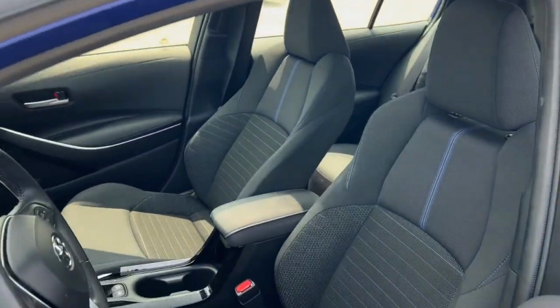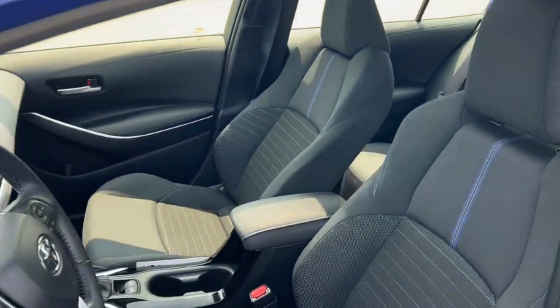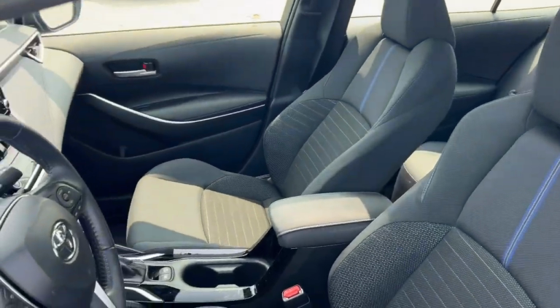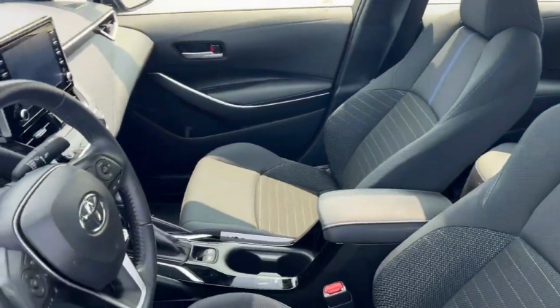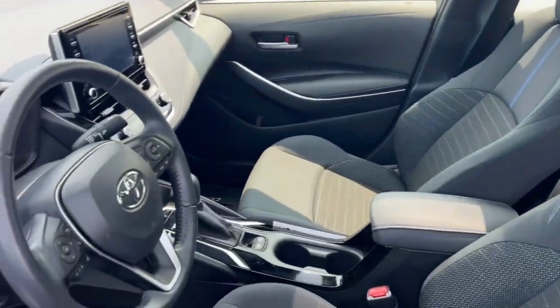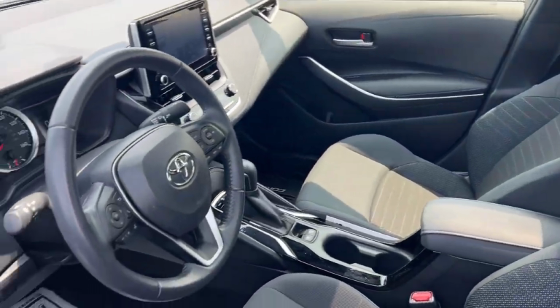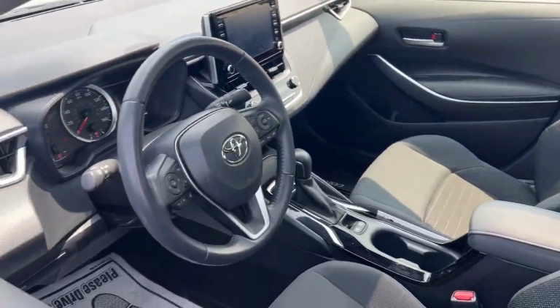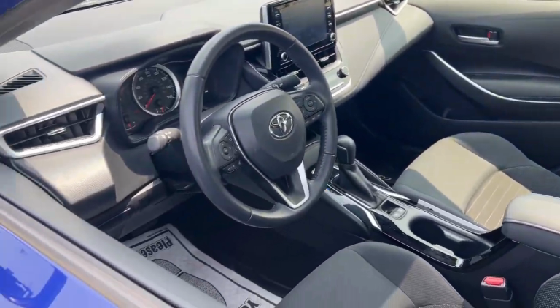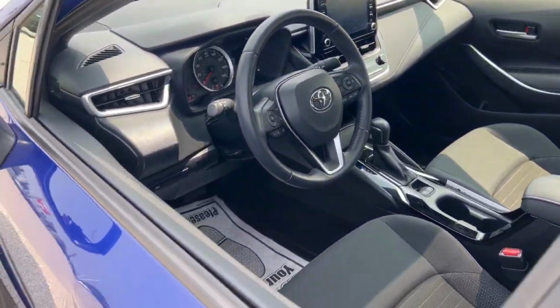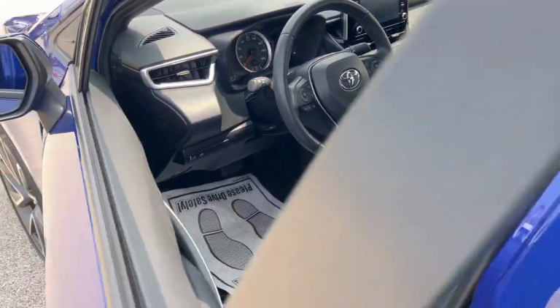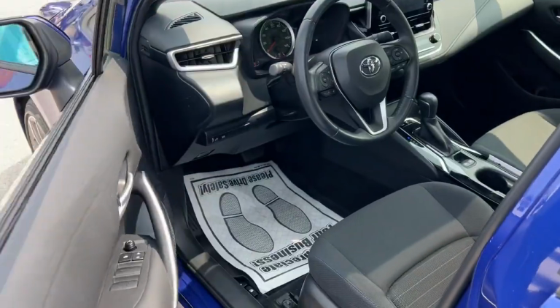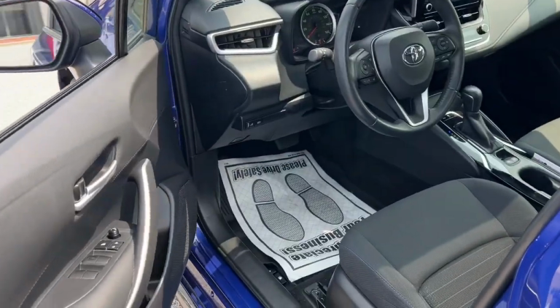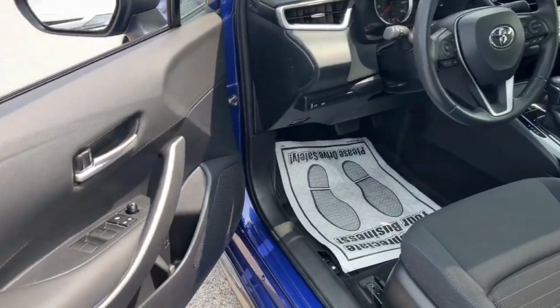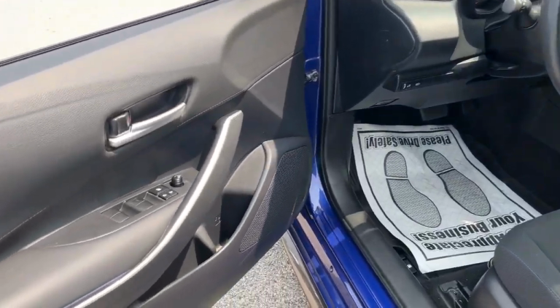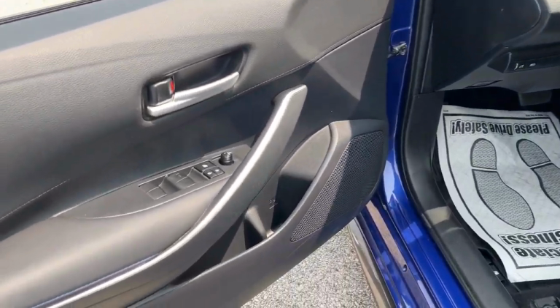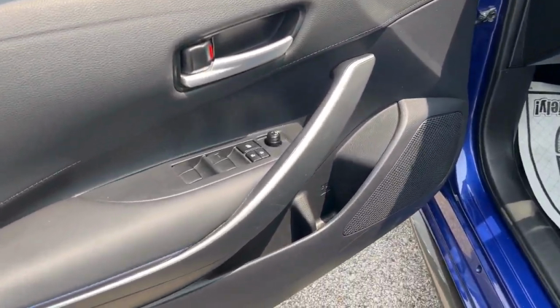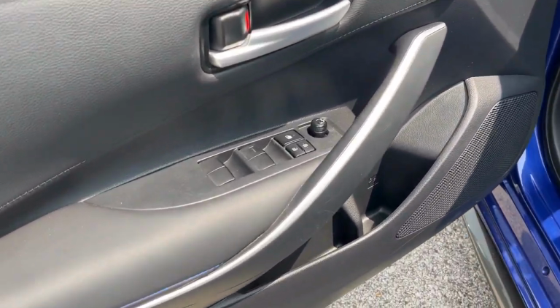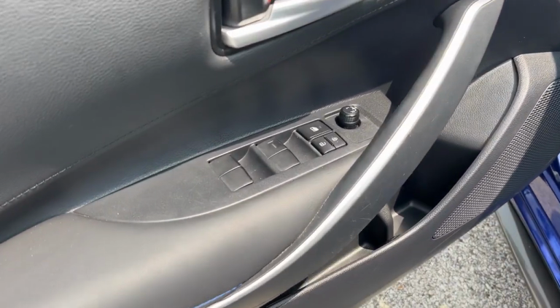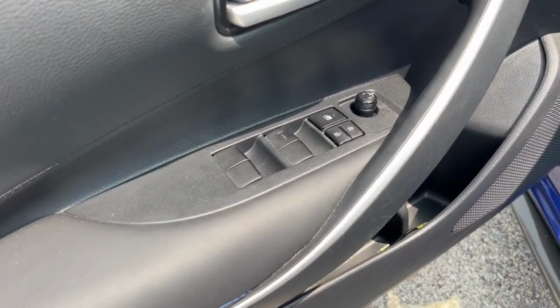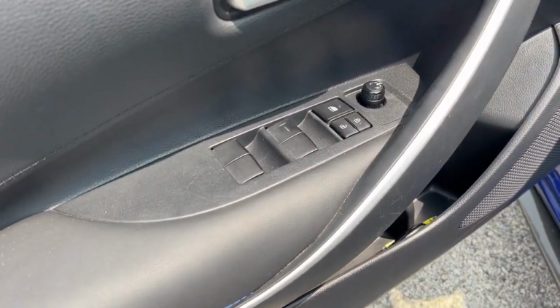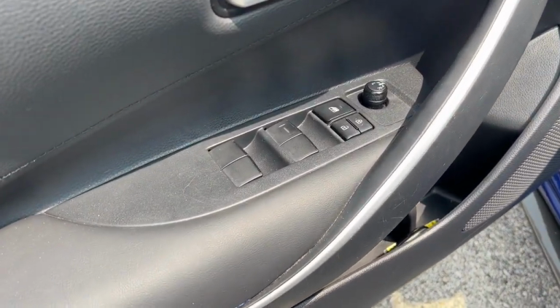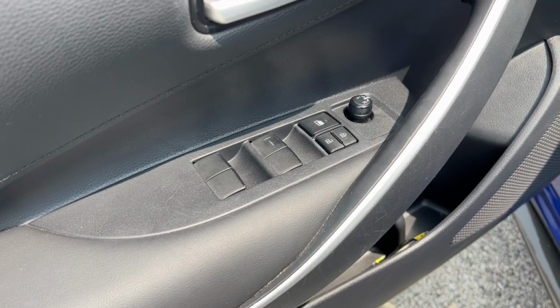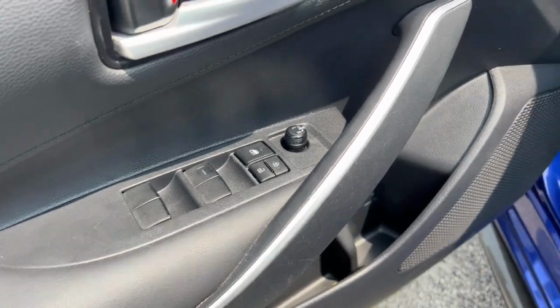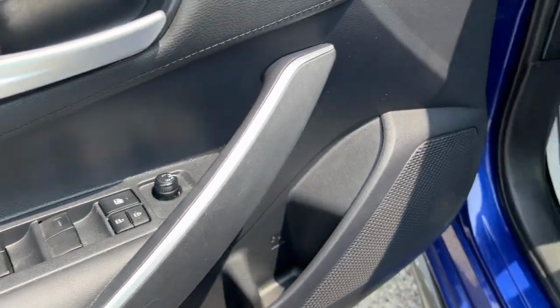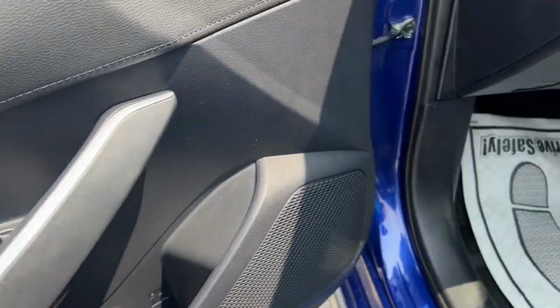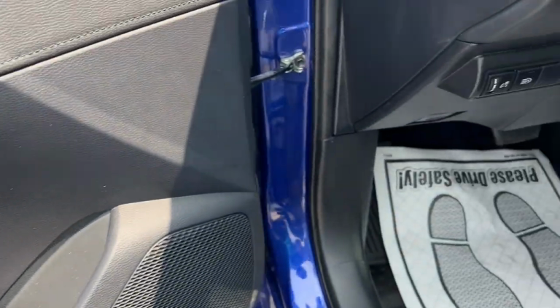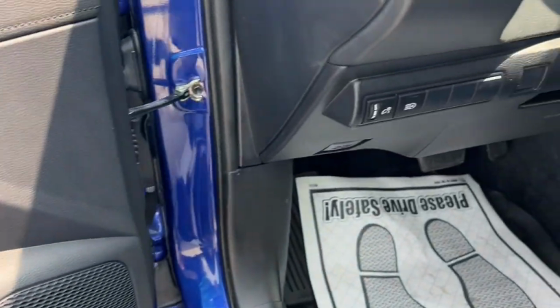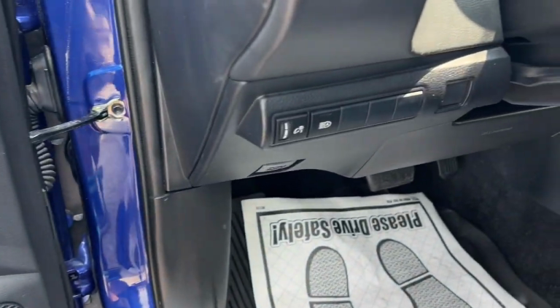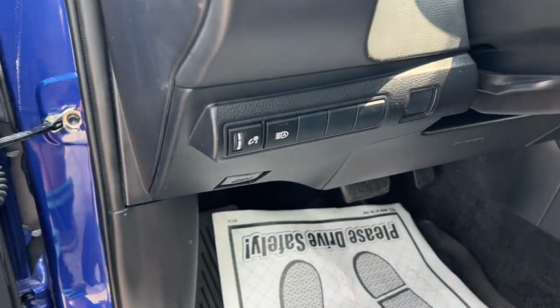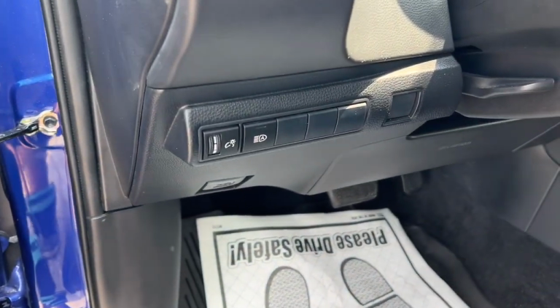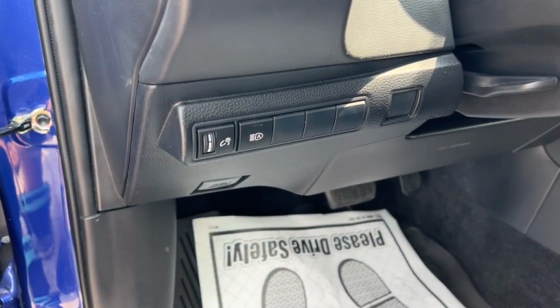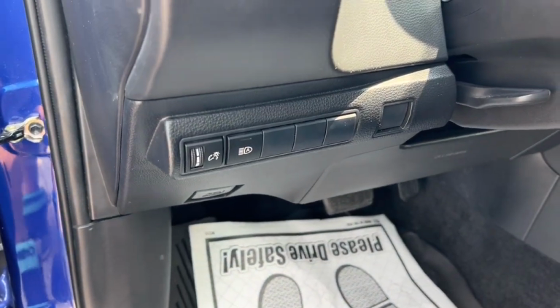Comfortable, affordable, and equipped with today's lifestyle in mind, it makes every journey the best it can be.